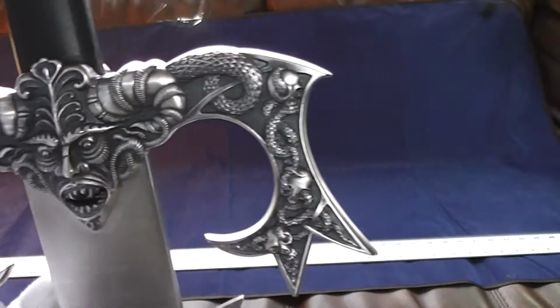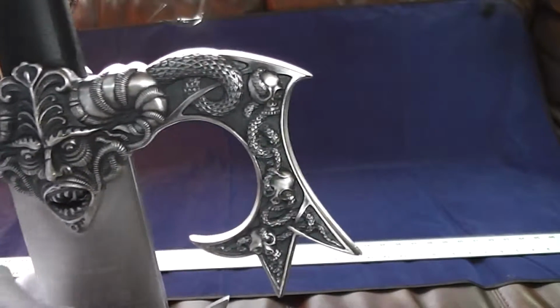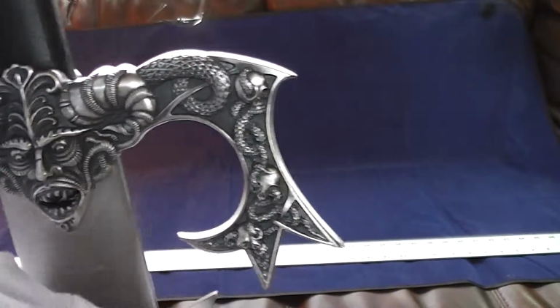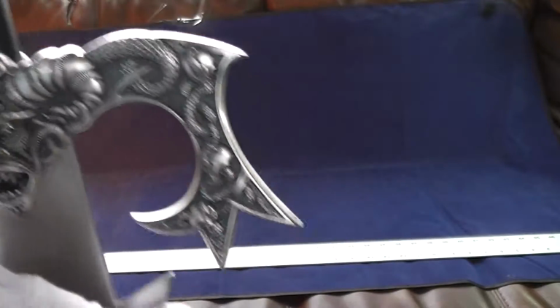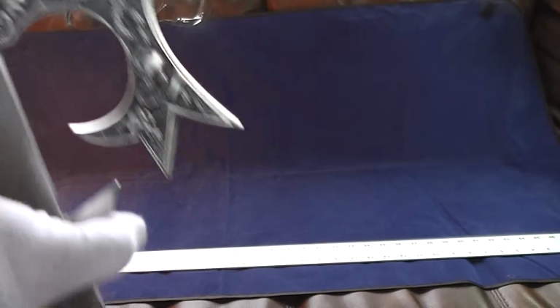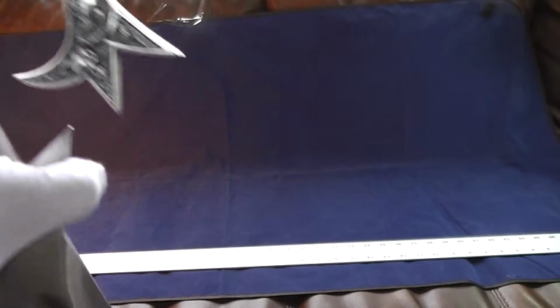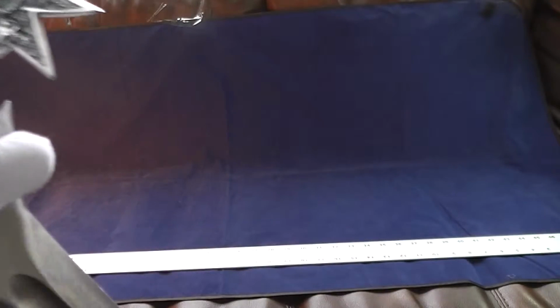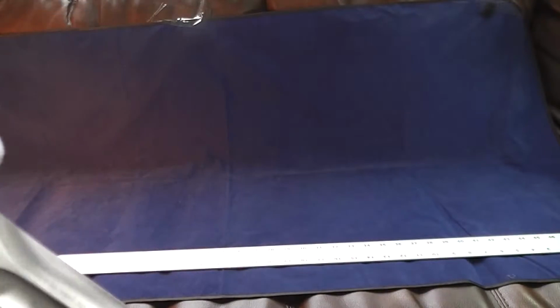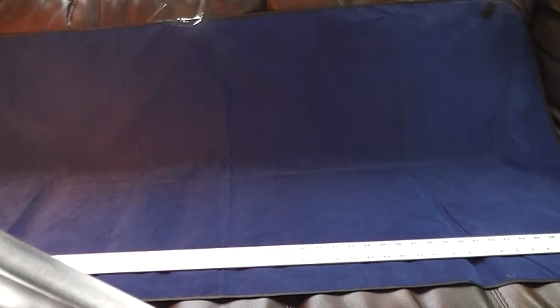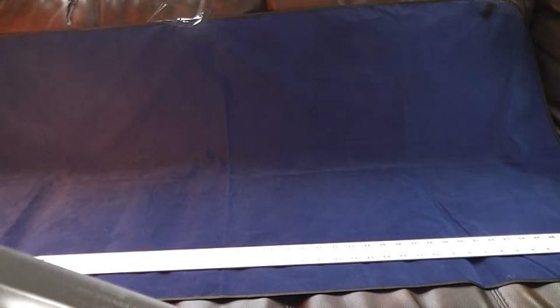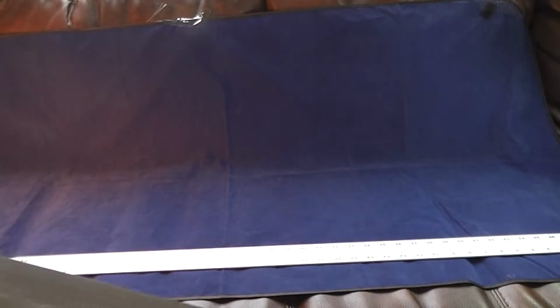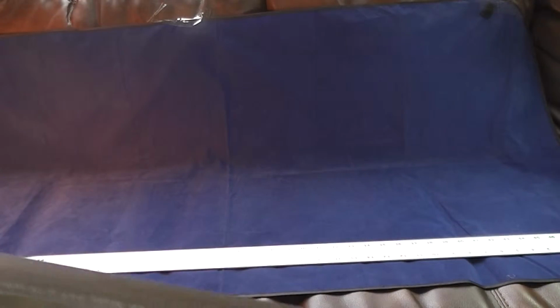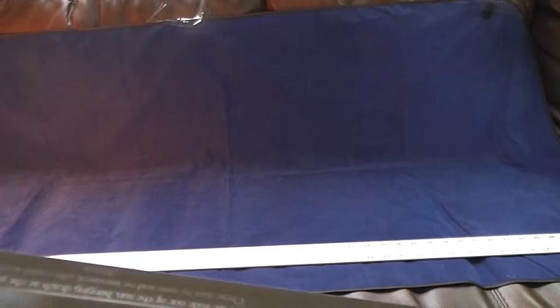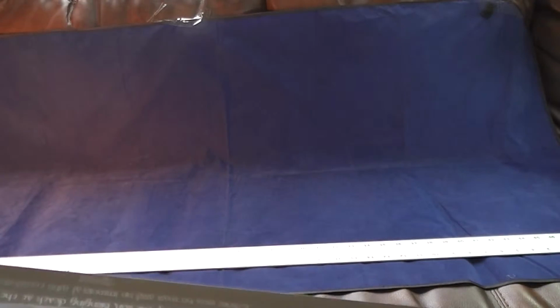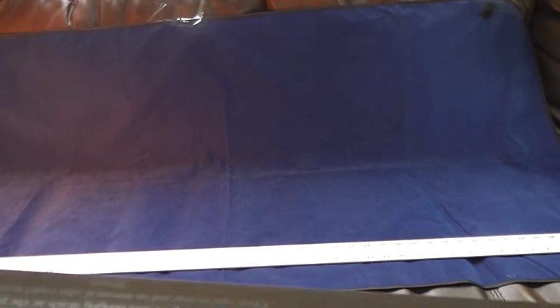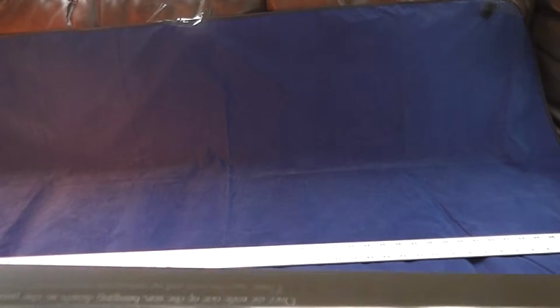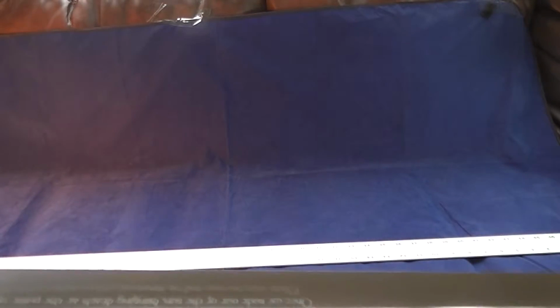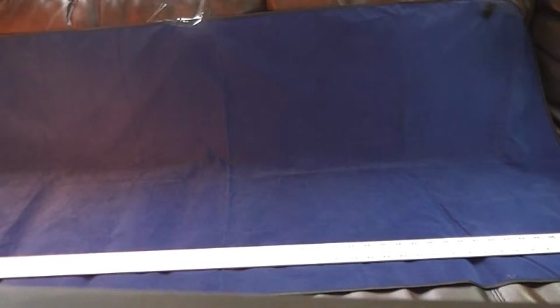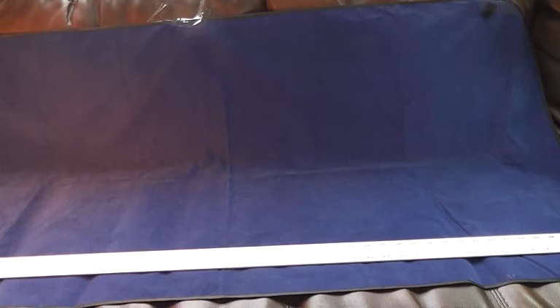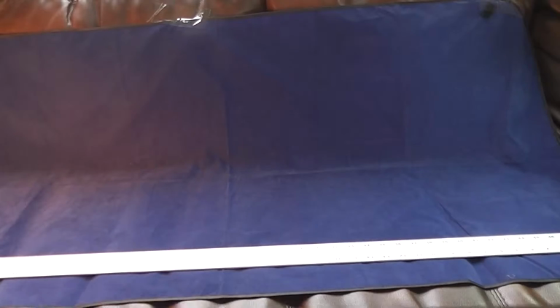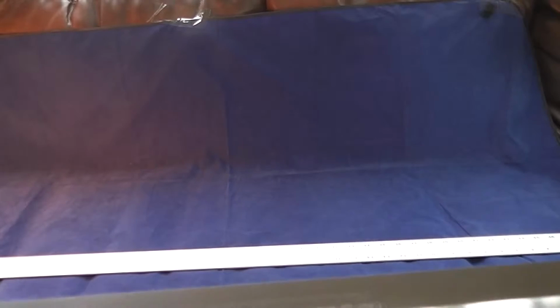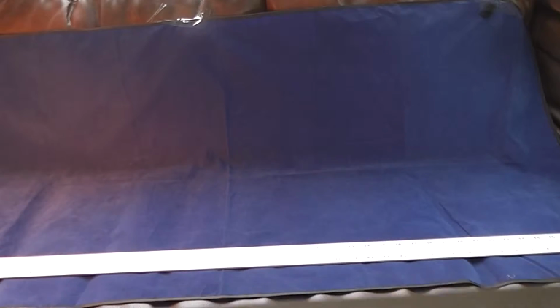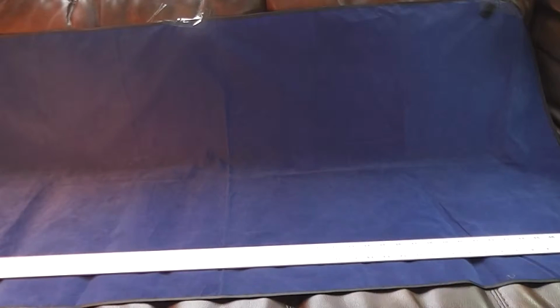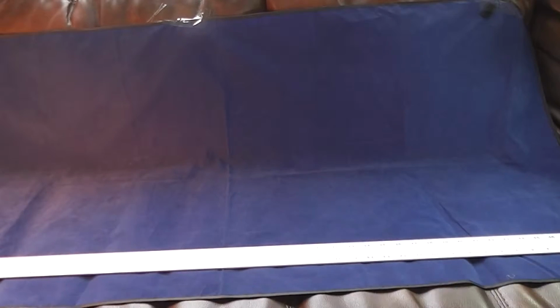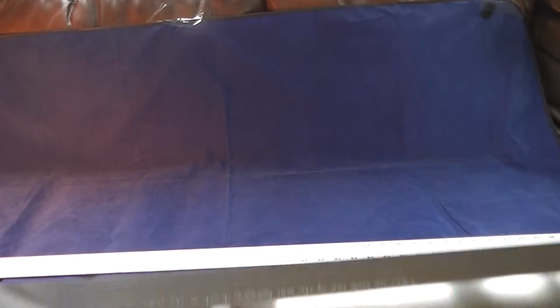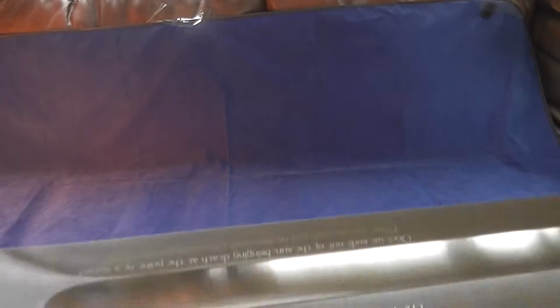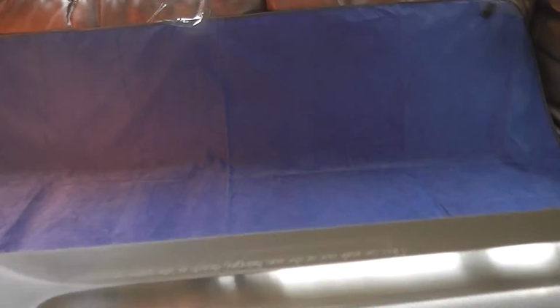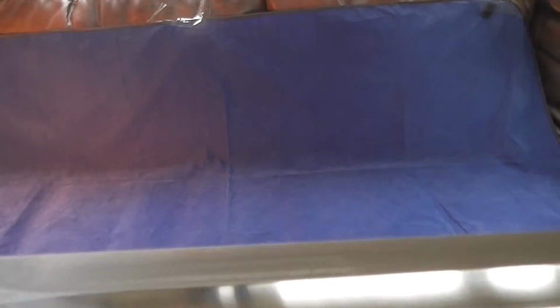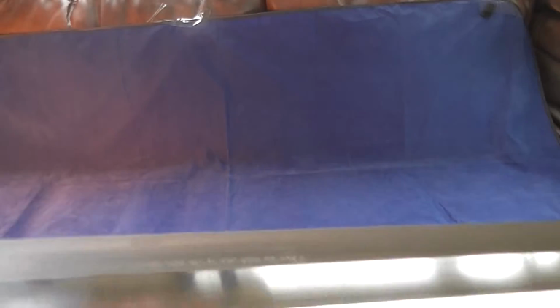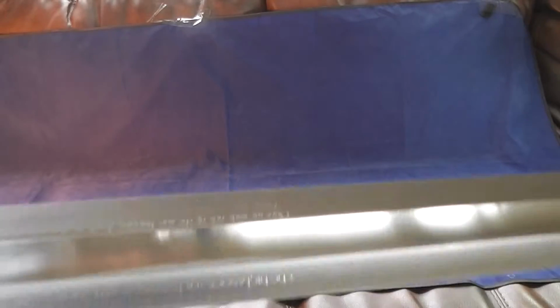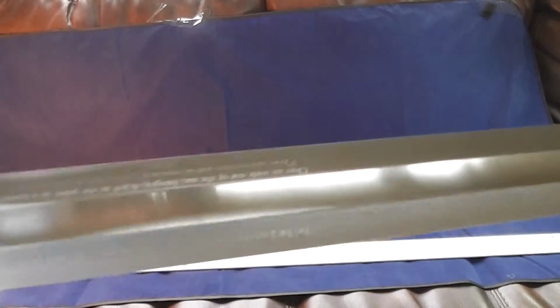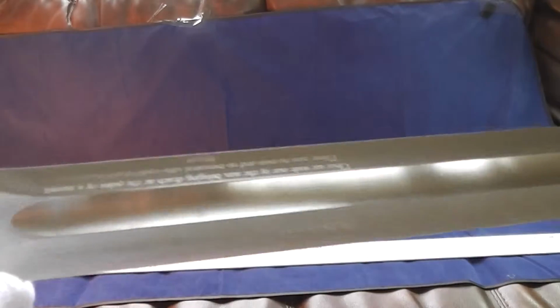Try and pull these up on eBay right now — you'll be lucky to find any of them besides mine.